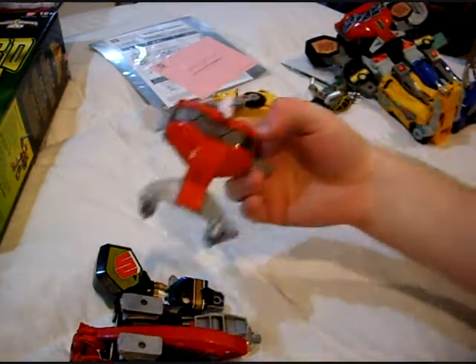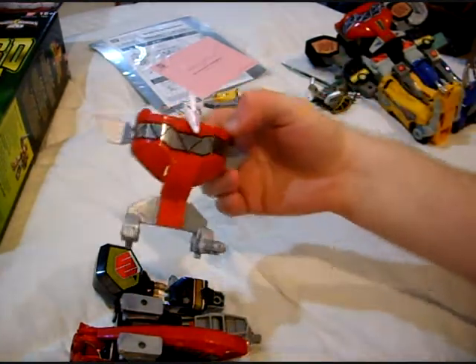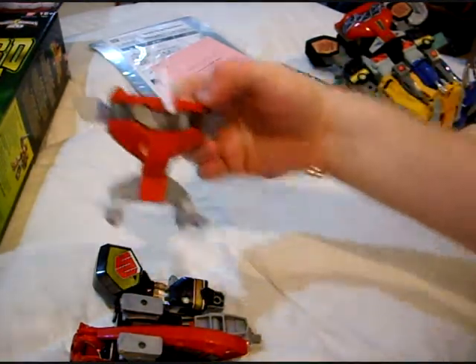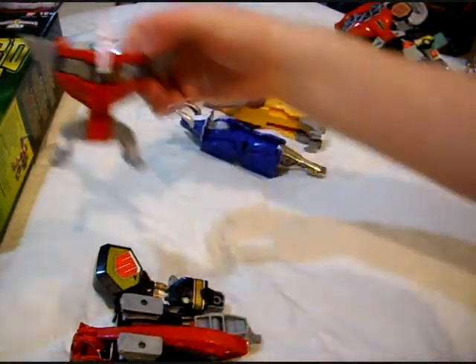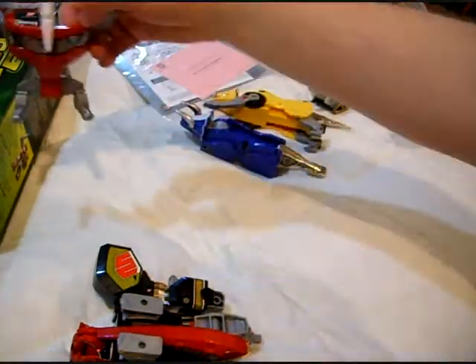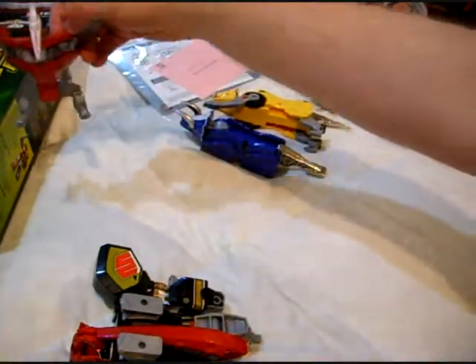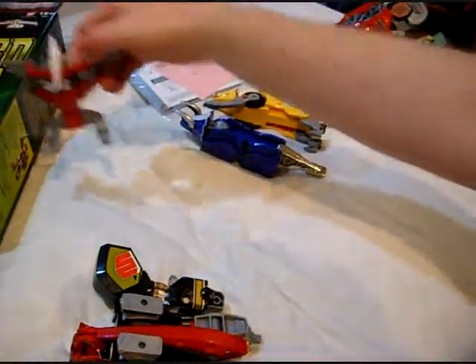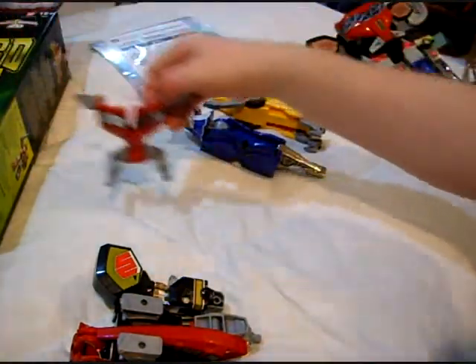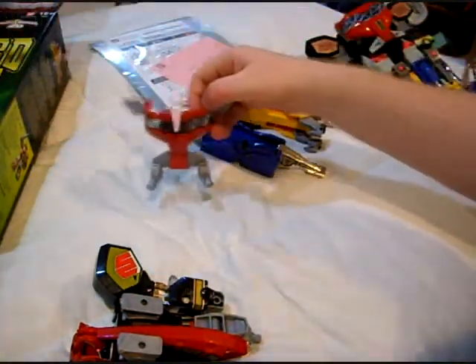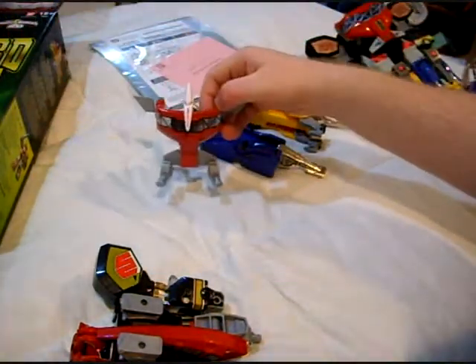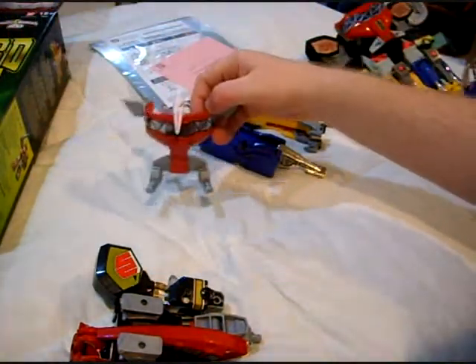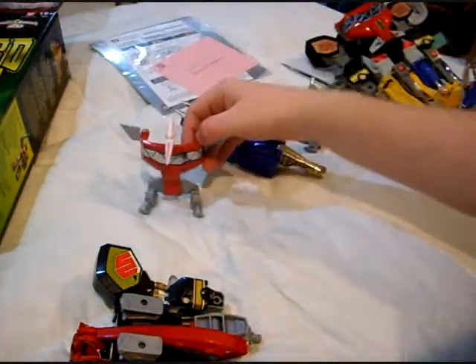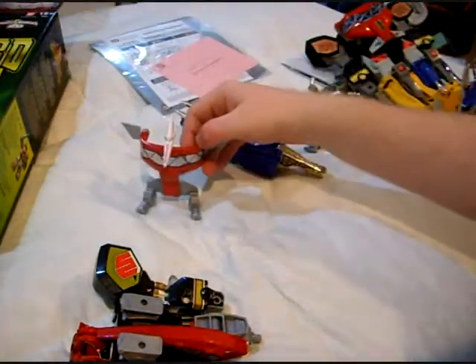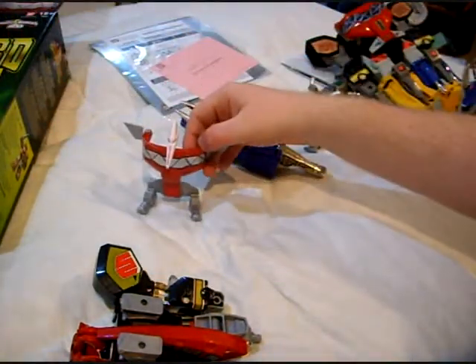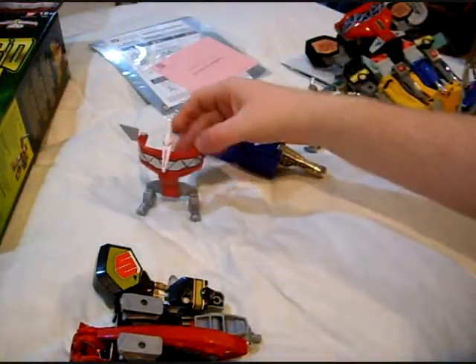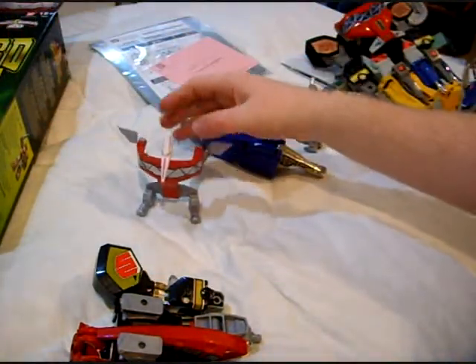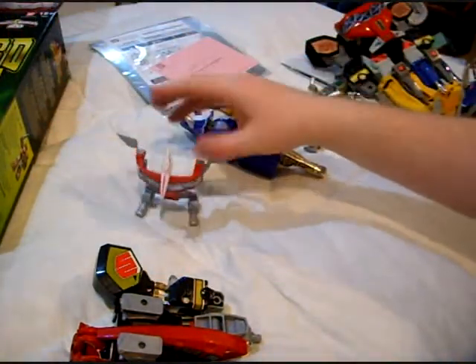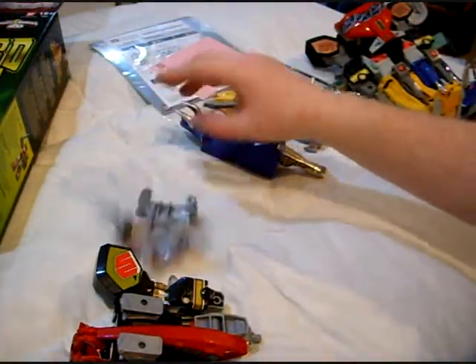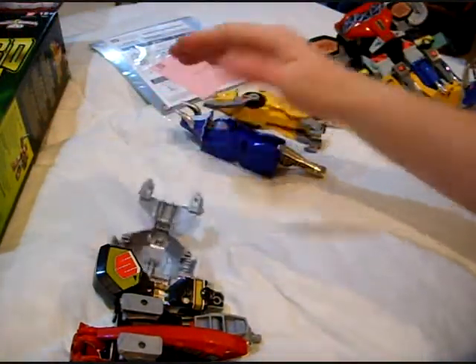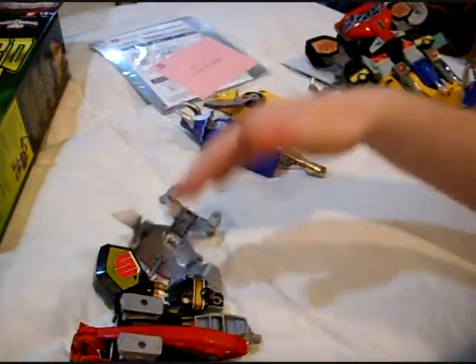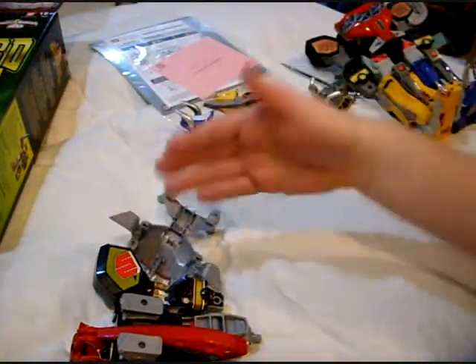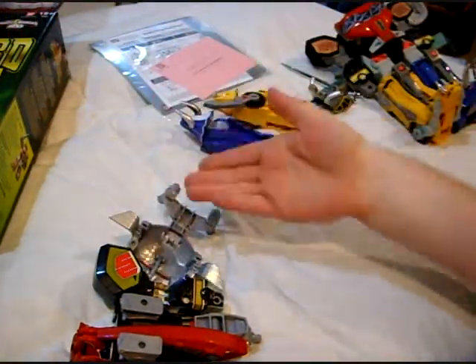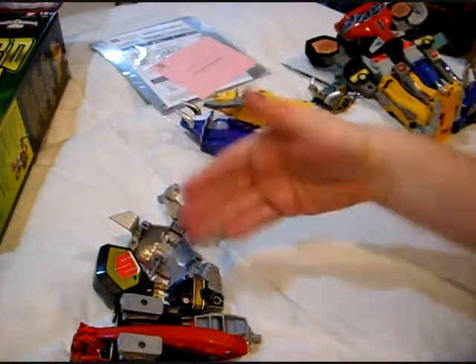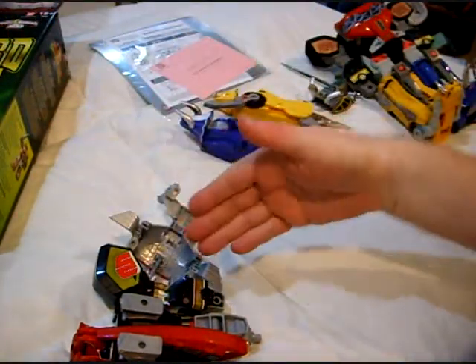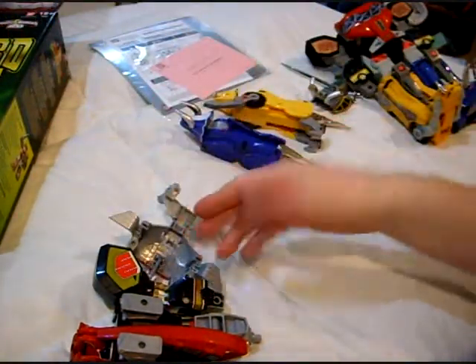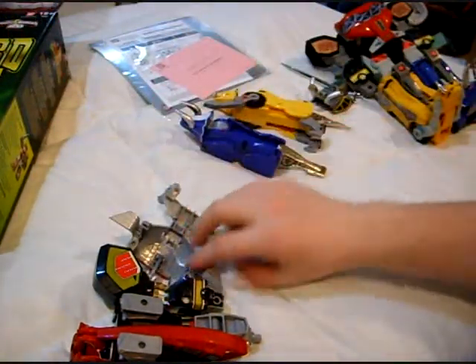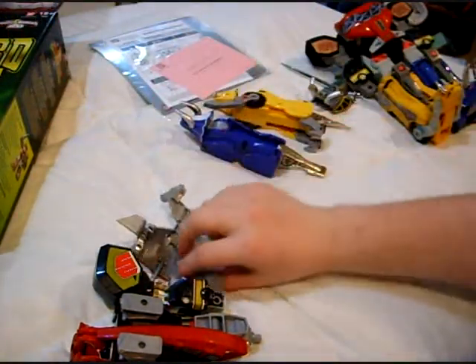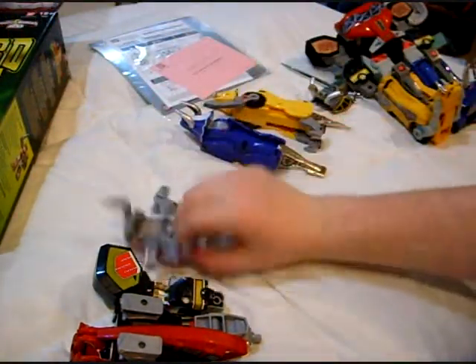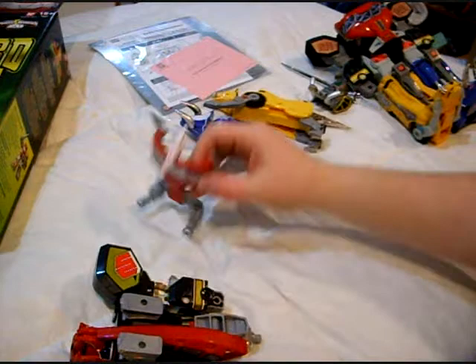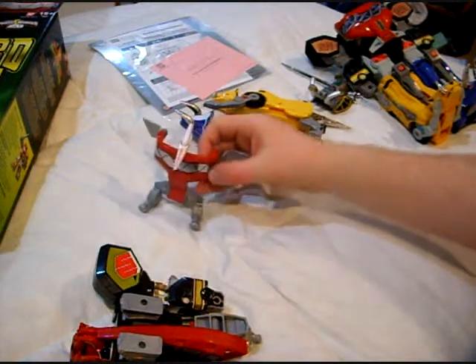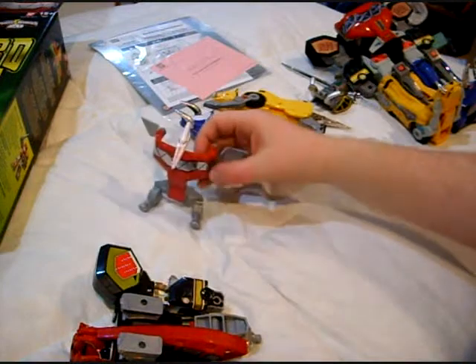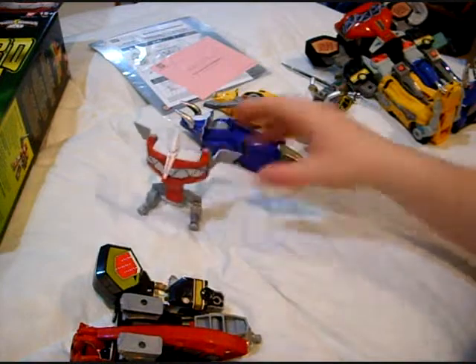By the way, Bandai America, when you put die-cast metal on the top of something, it has a tendency to fall over.